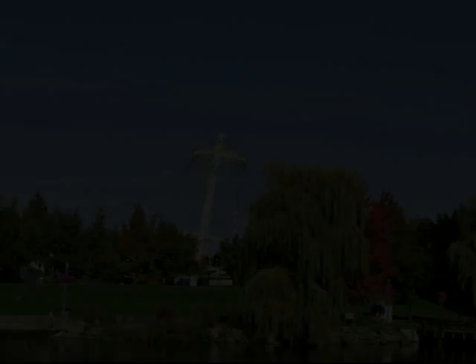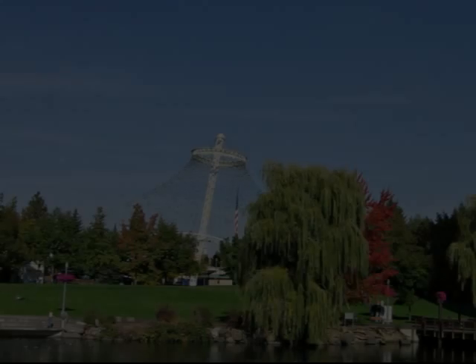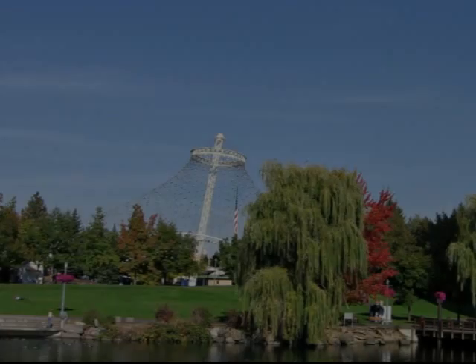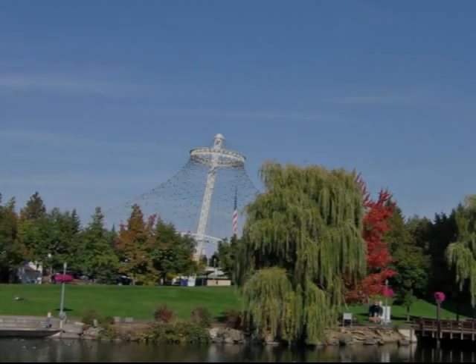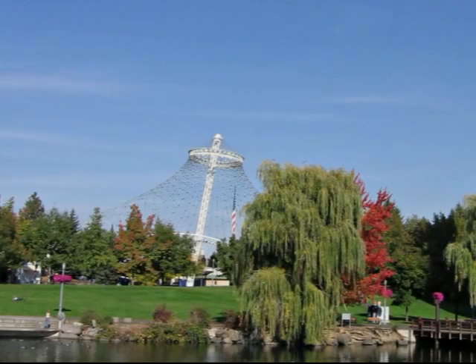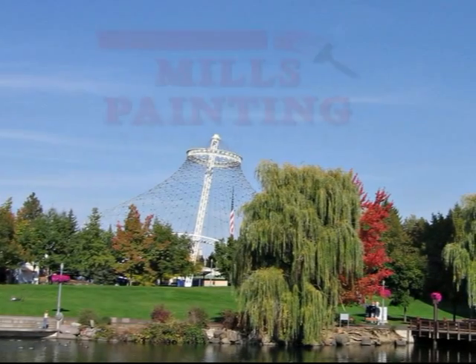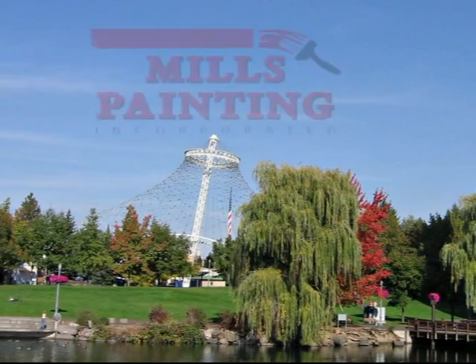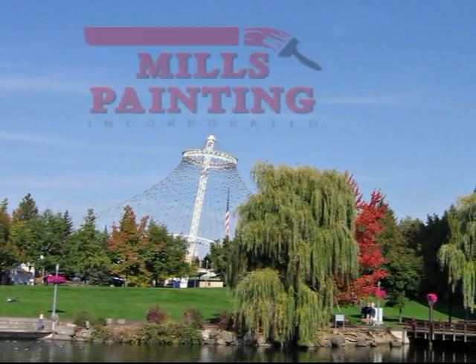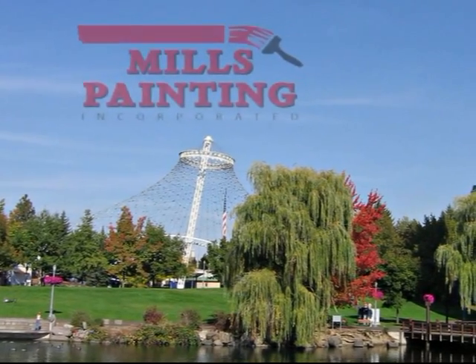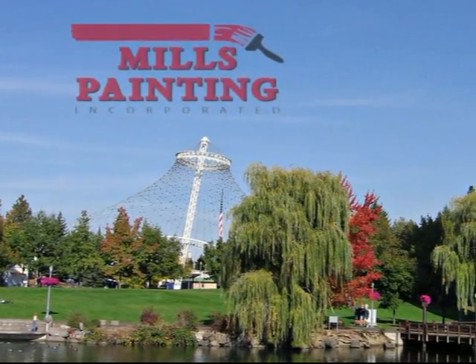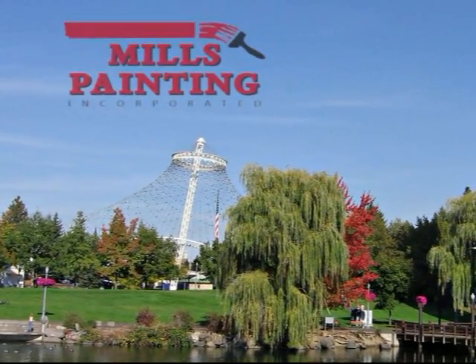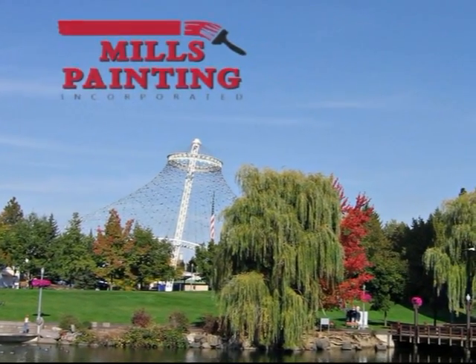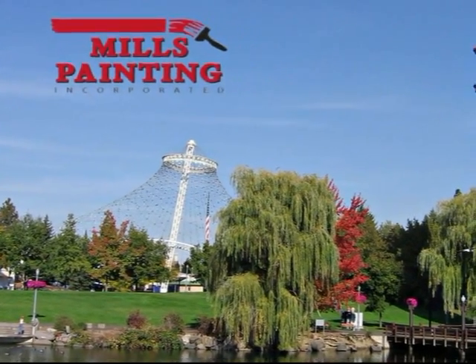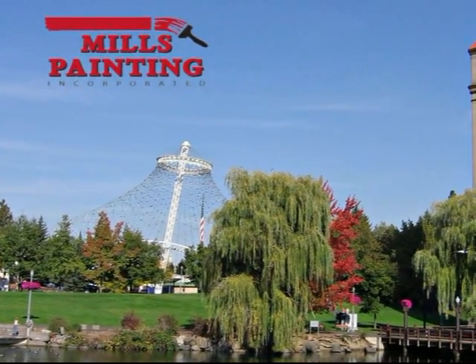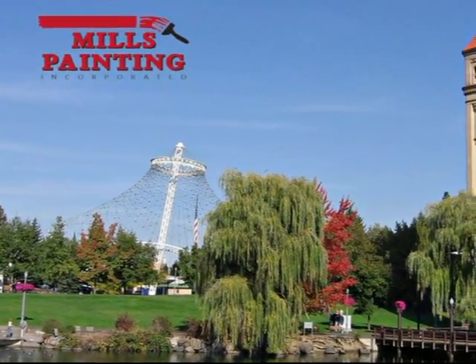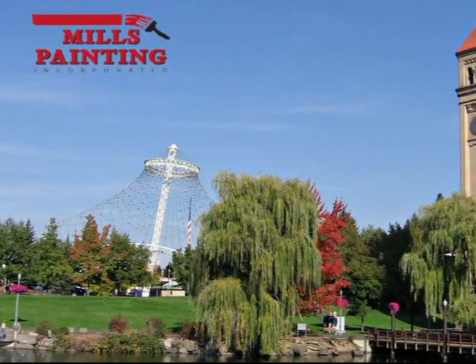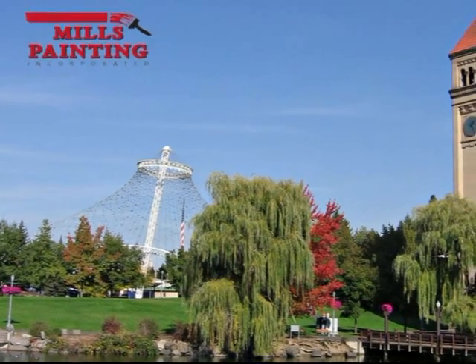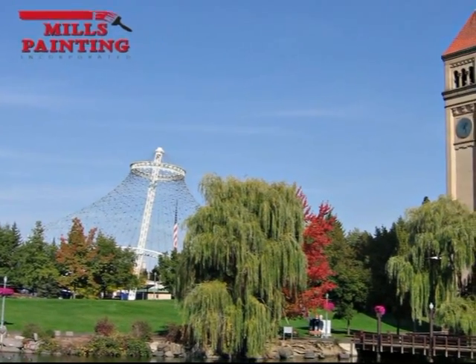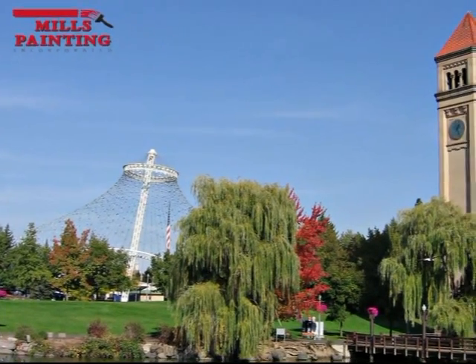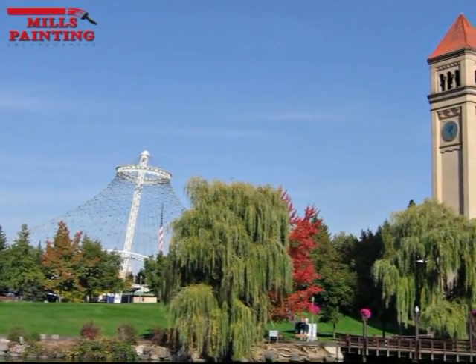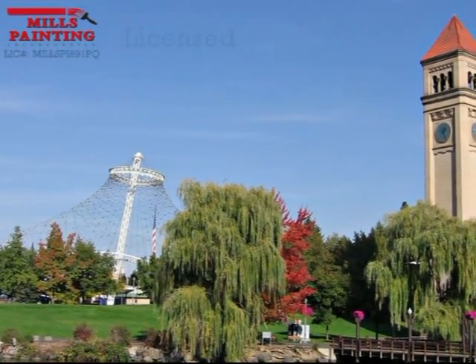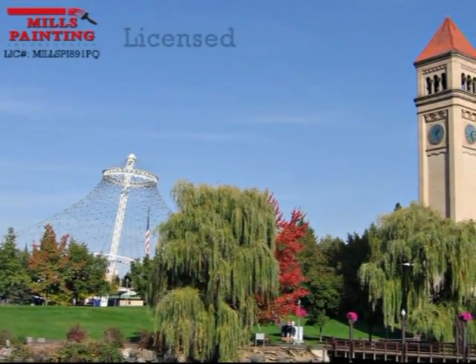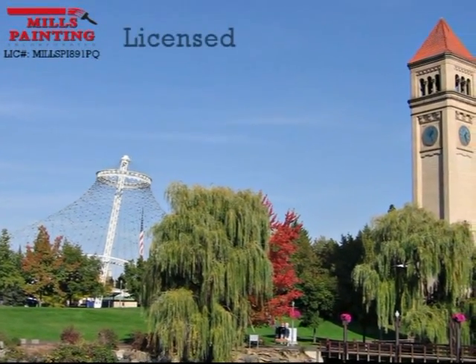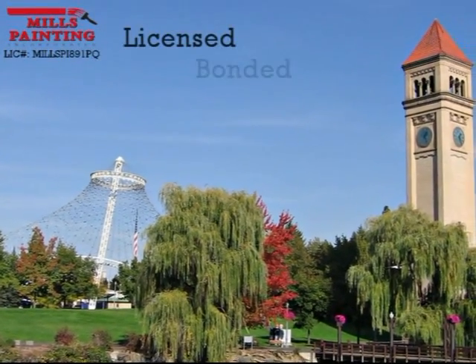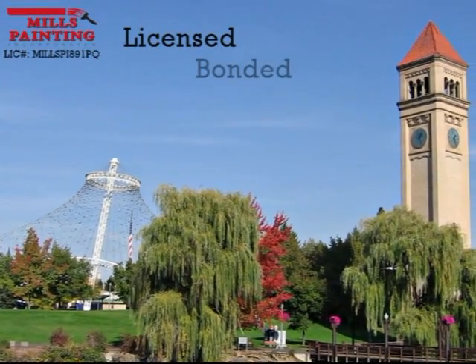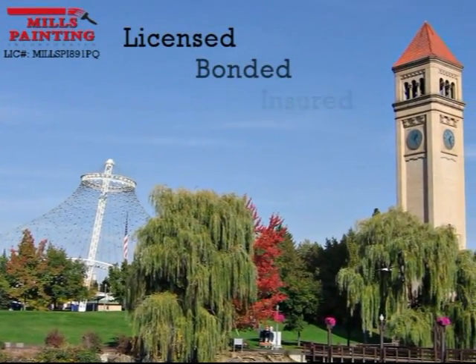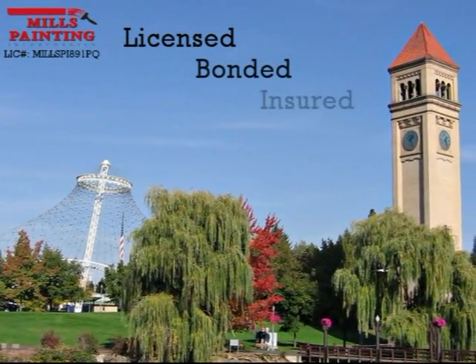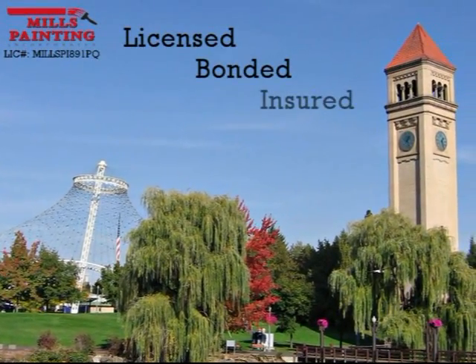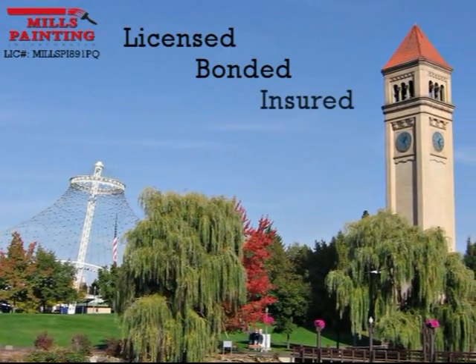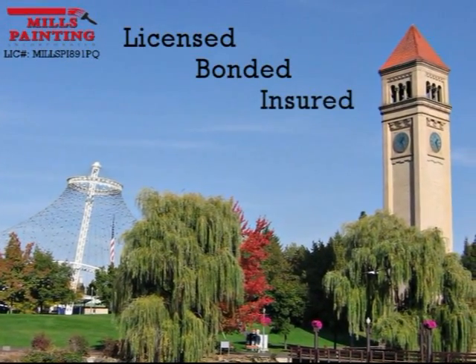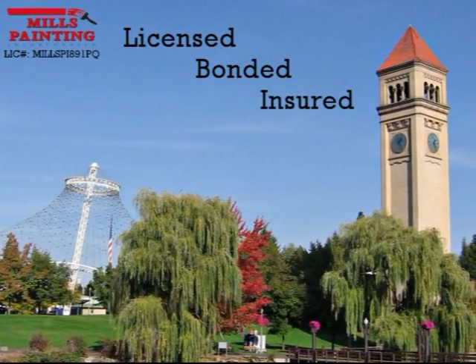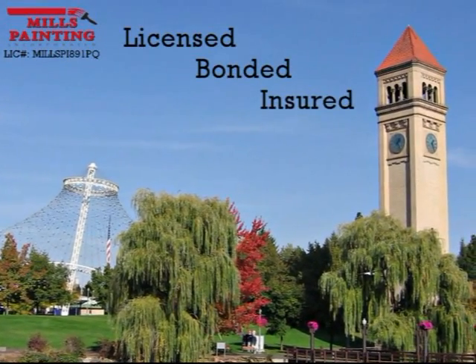Mills Painting has been serving the Spokane community since 1997 as a fully licensed, bonded and insured painting contractor.